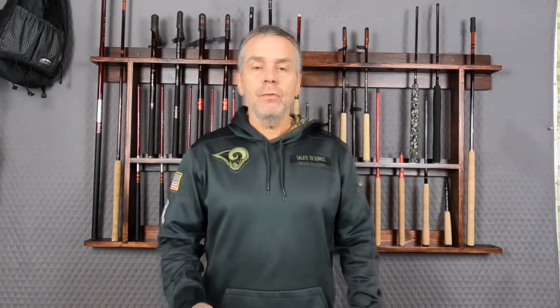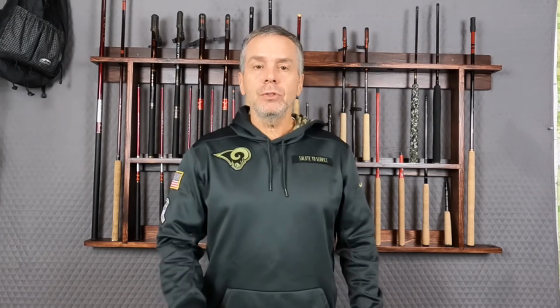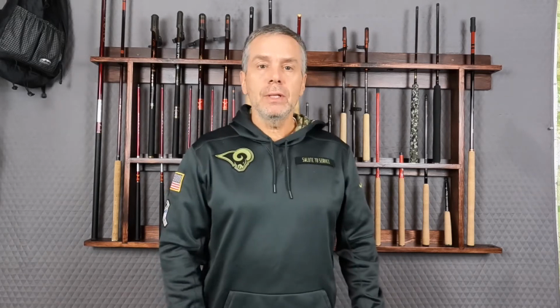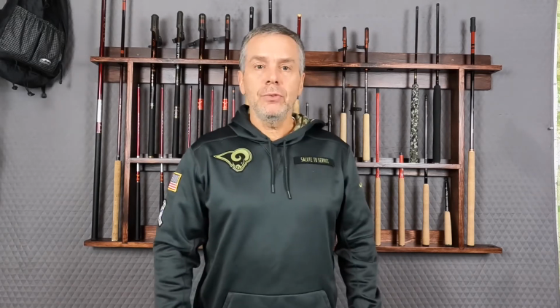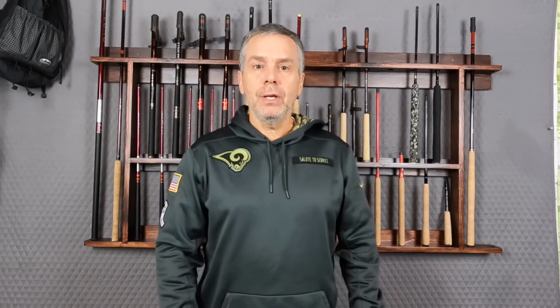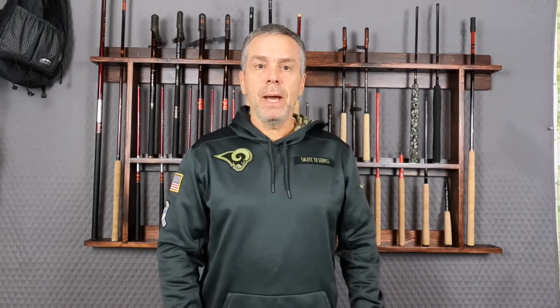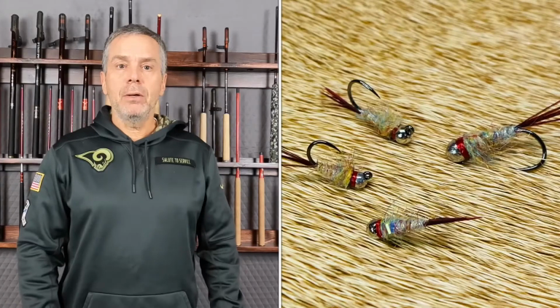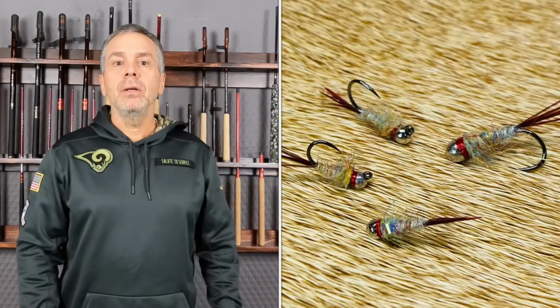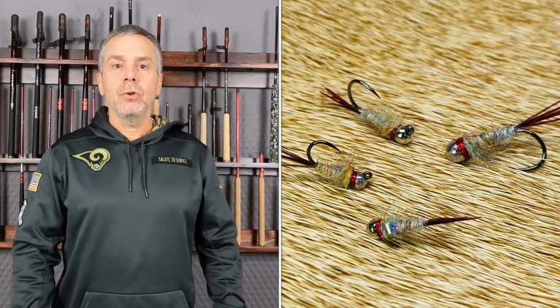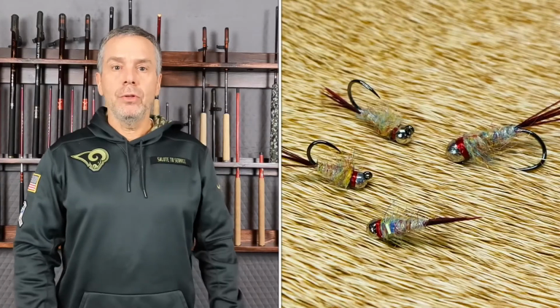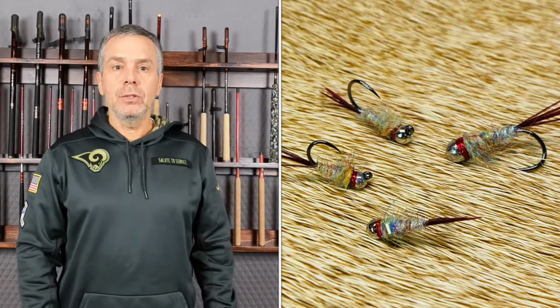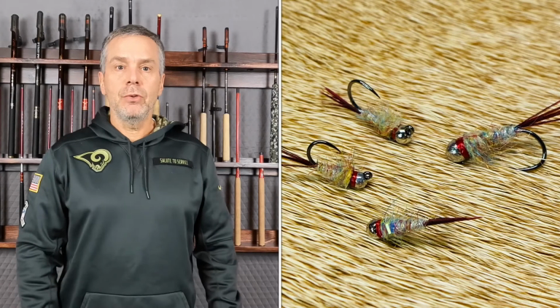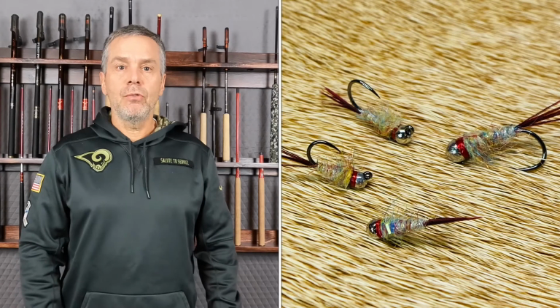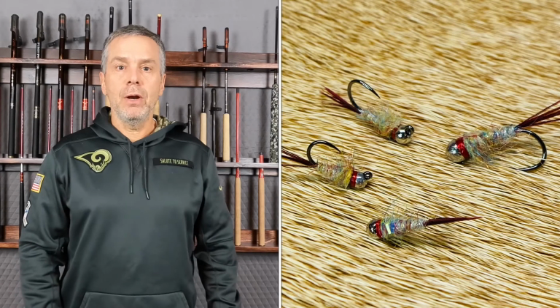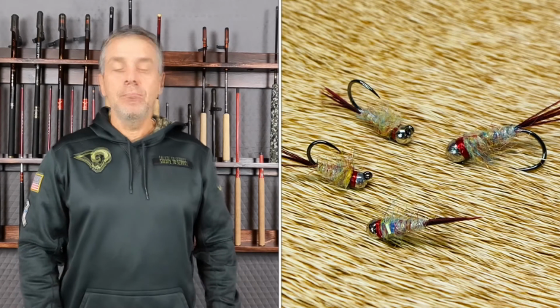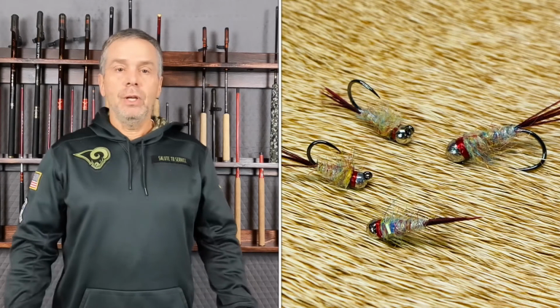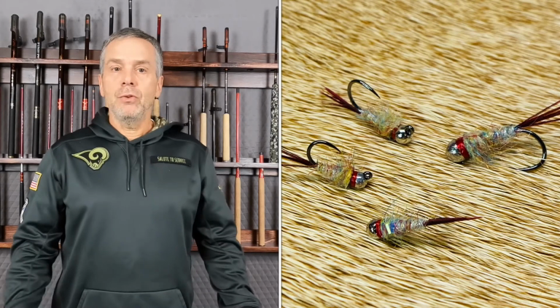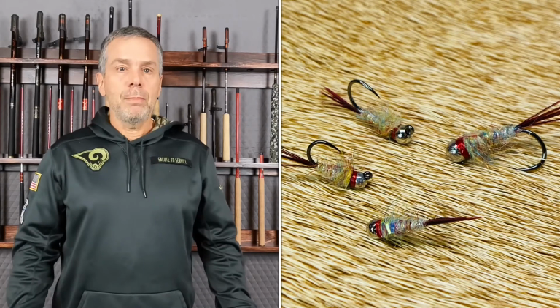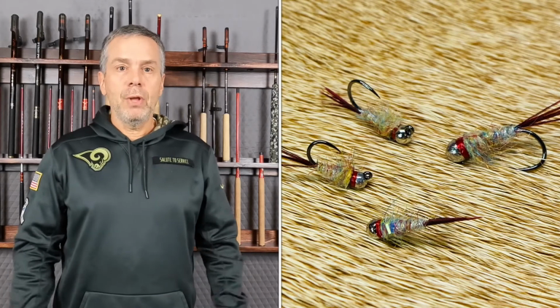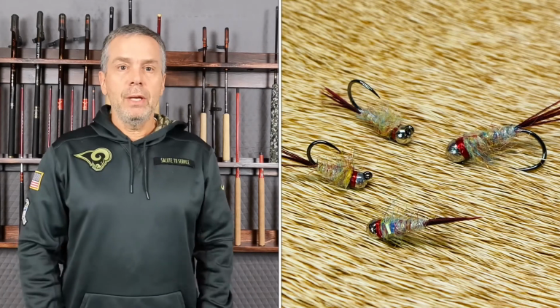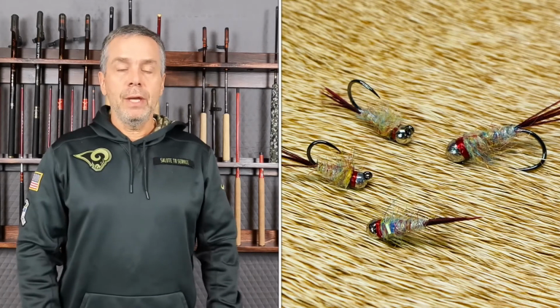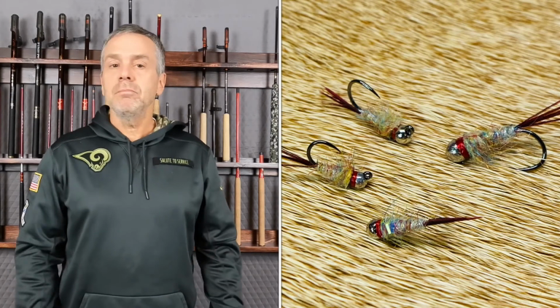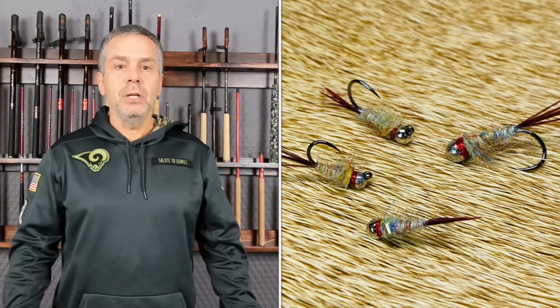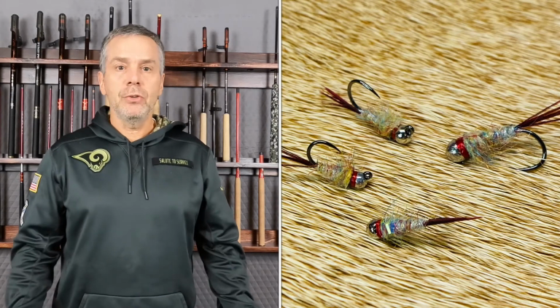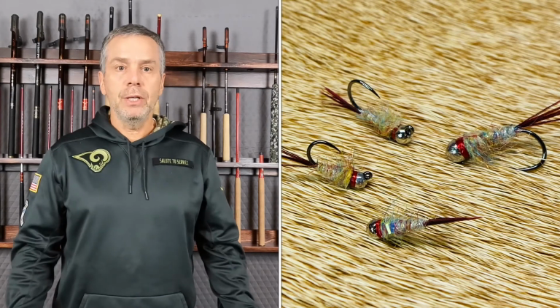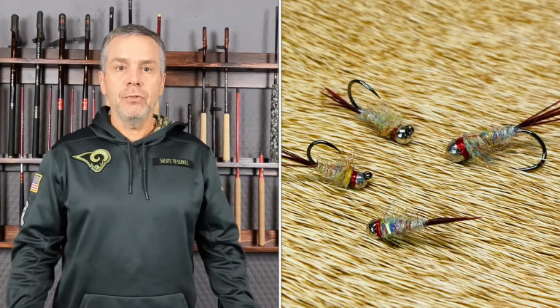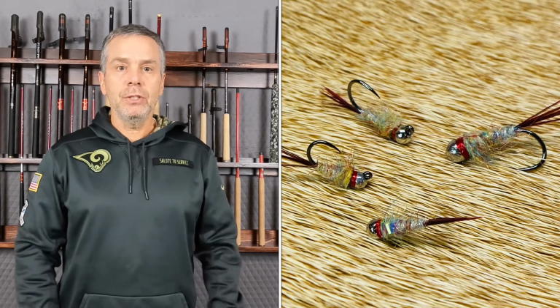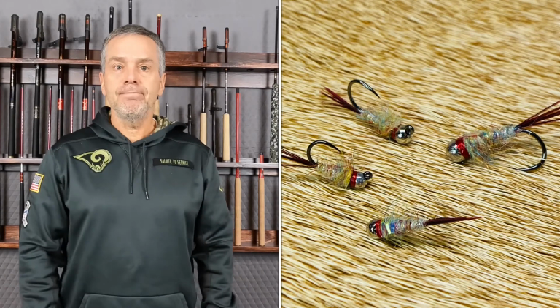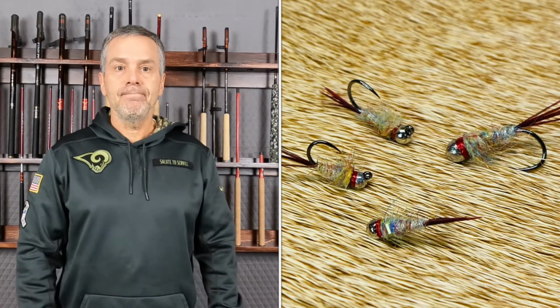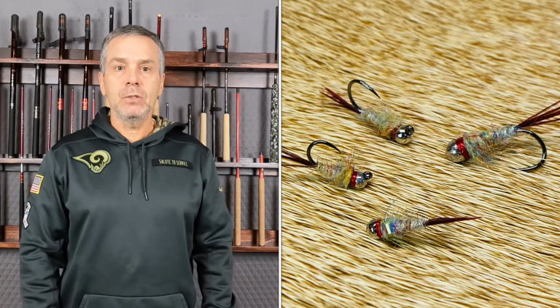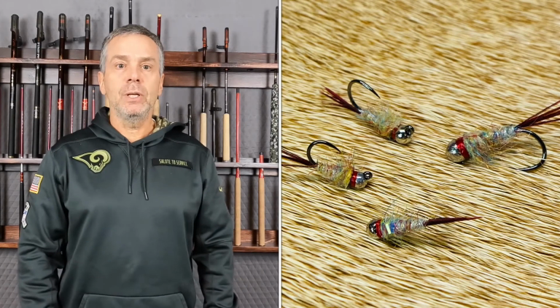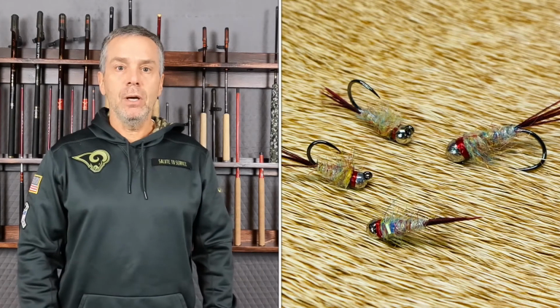The first is a Lance Egan pattern called the Tungsten Surveyor. You can see it doesn't represent anything — it just catches fish. That's what it does.